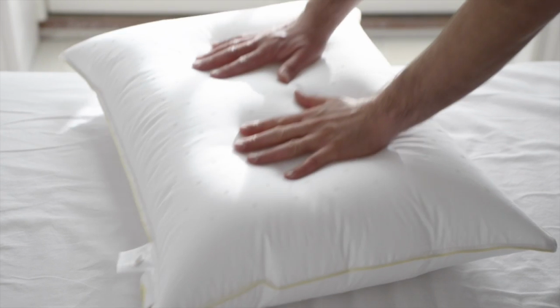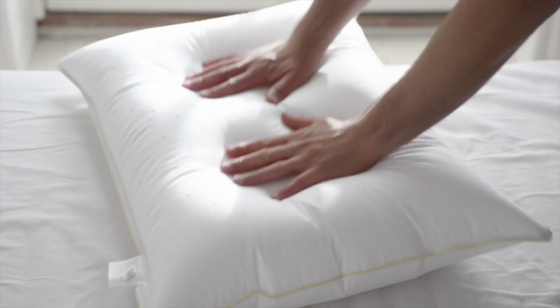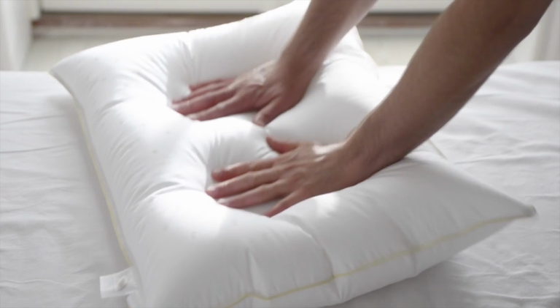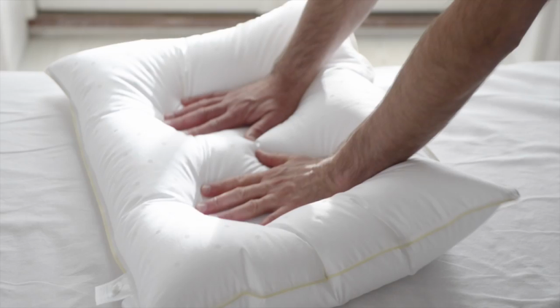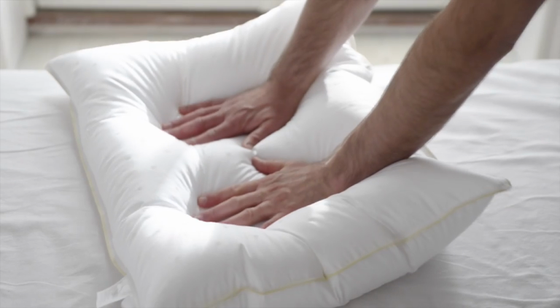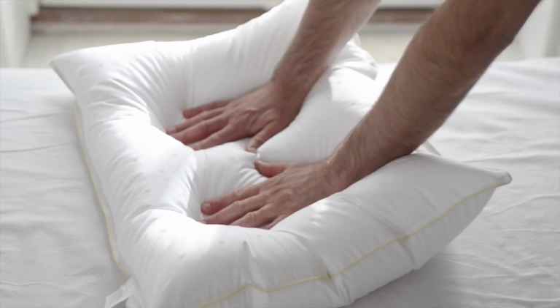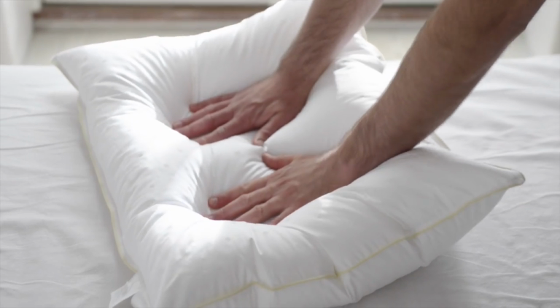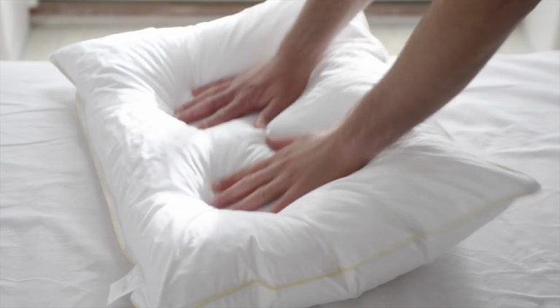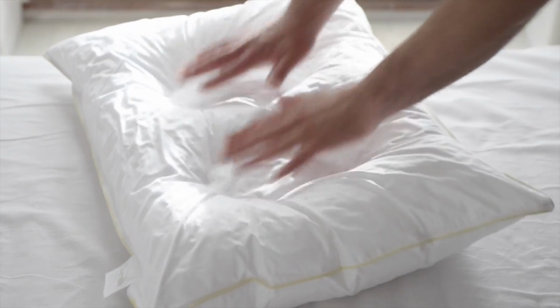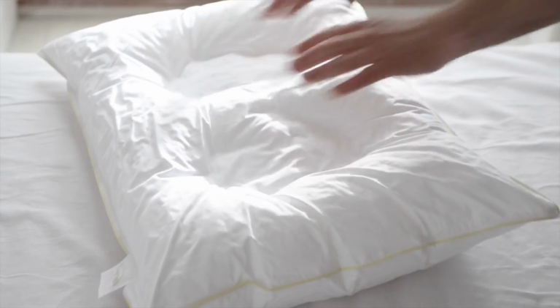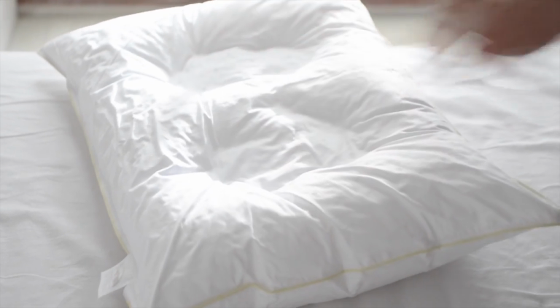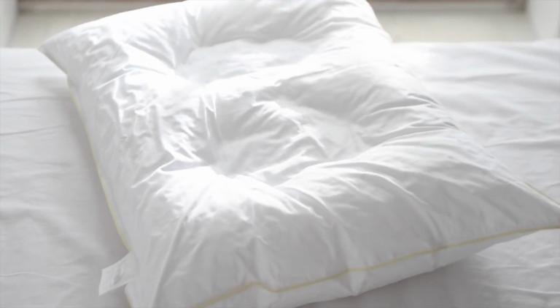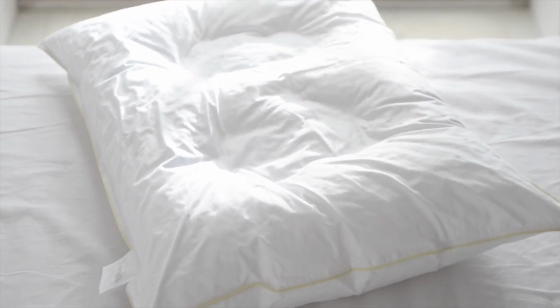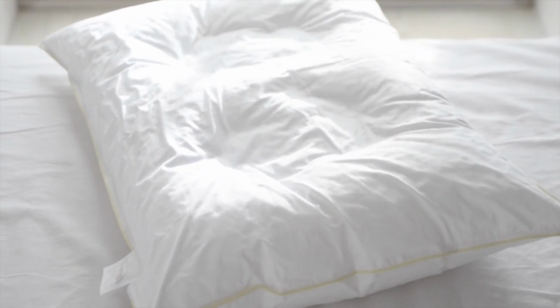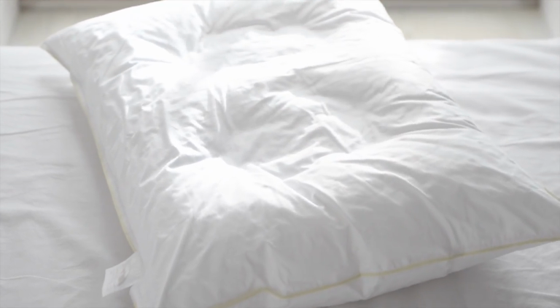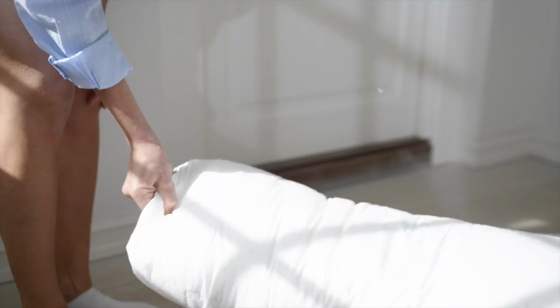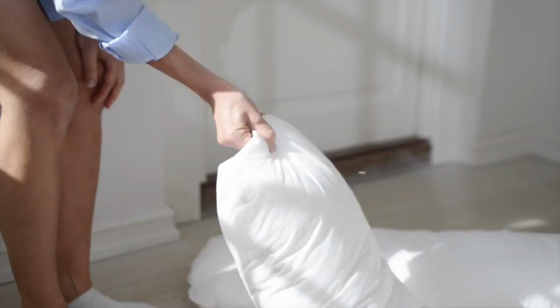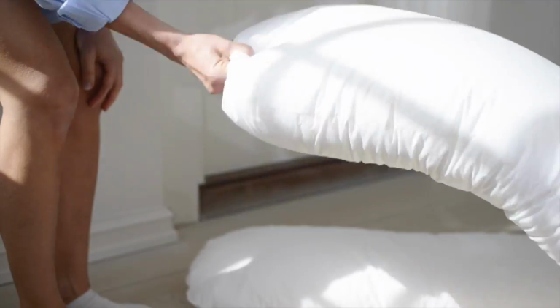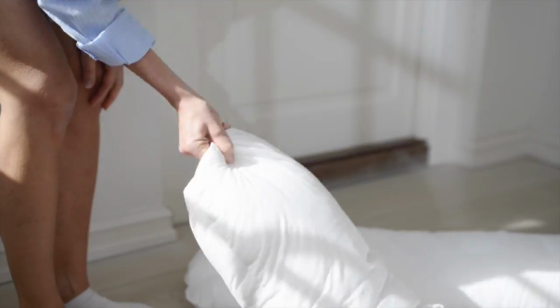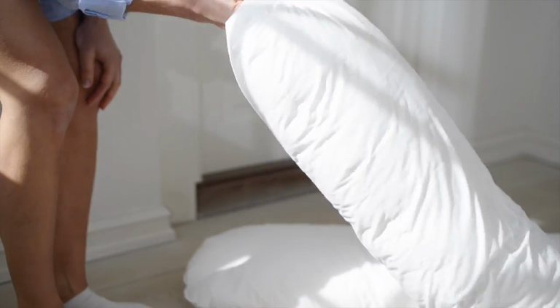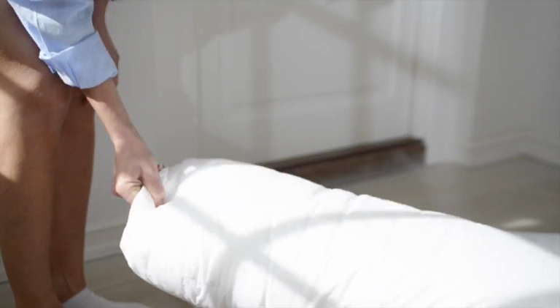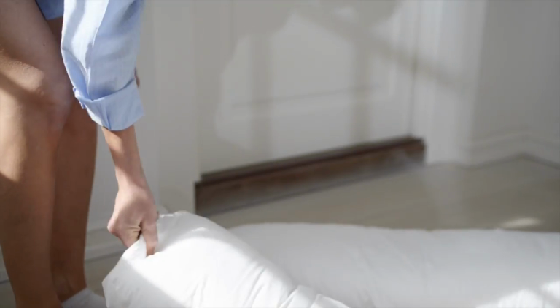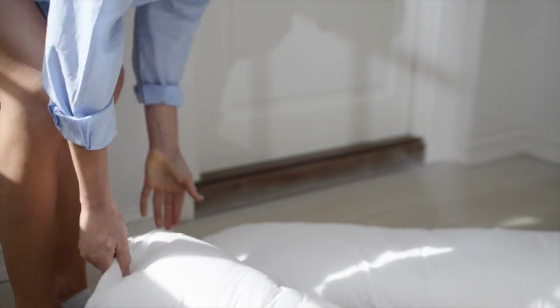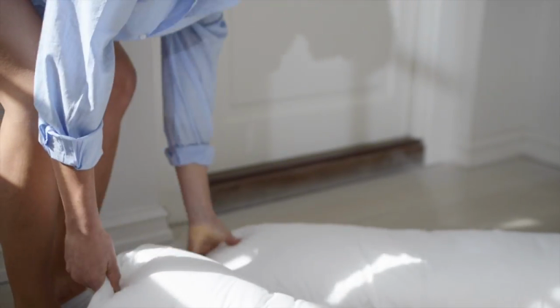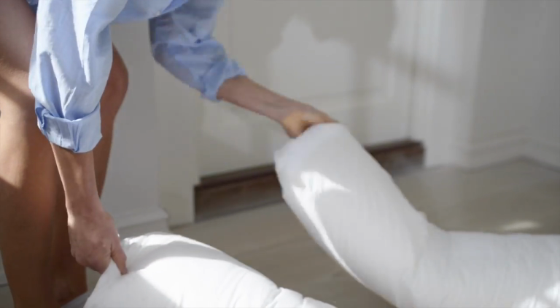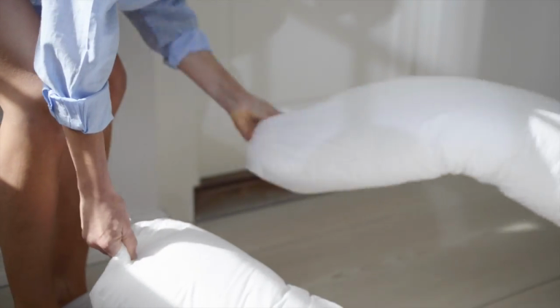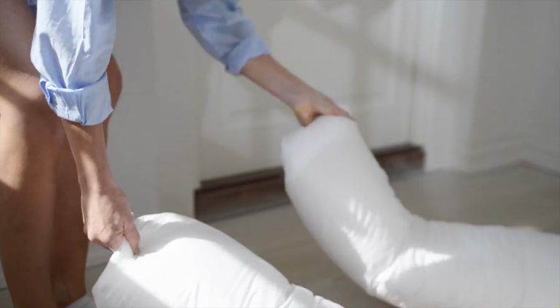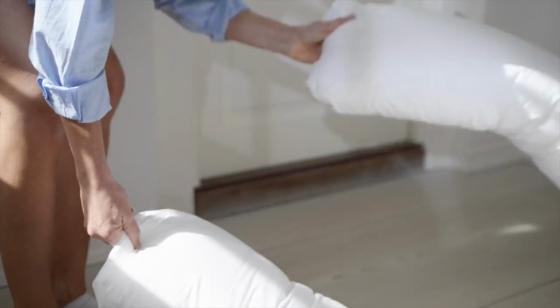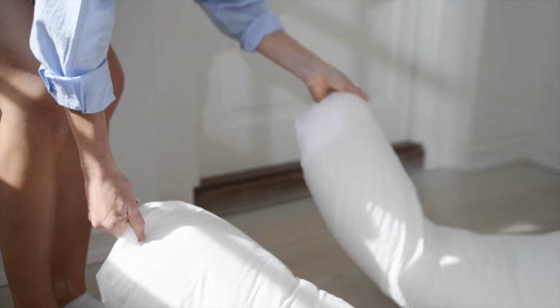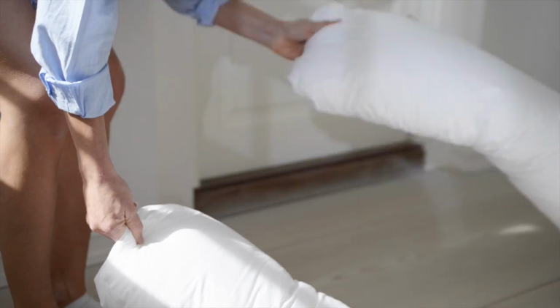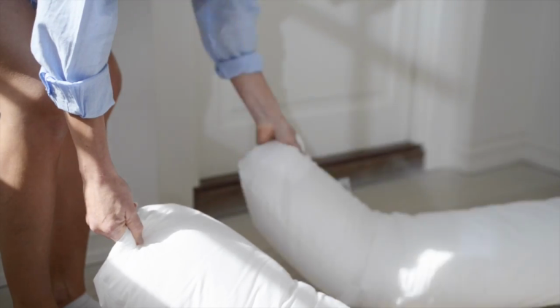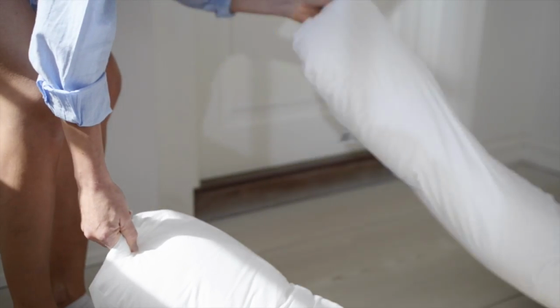The Comfort You pillow will keep its loft. Just shake your pillow frequently, one leg at a time, to maintain volume.